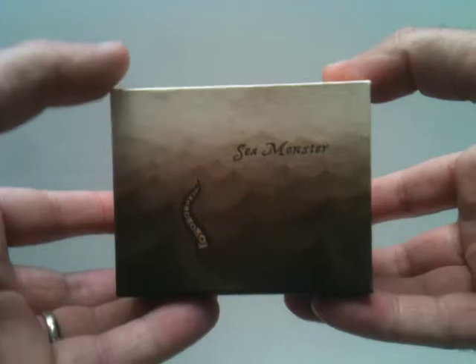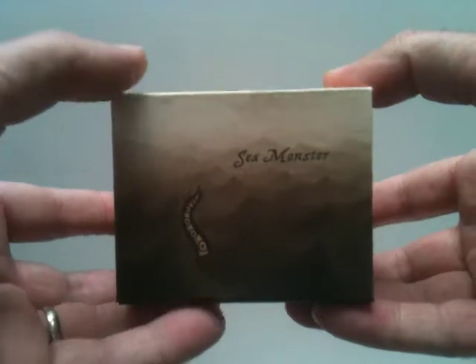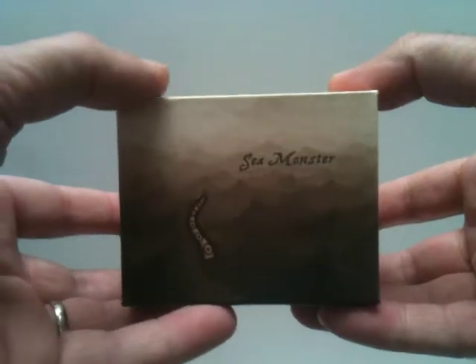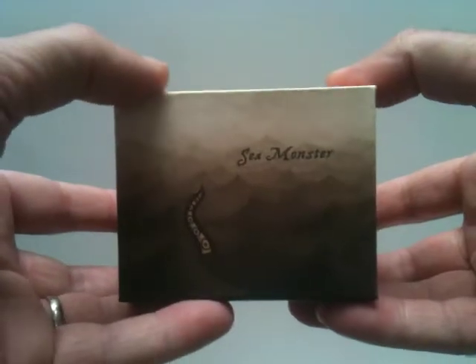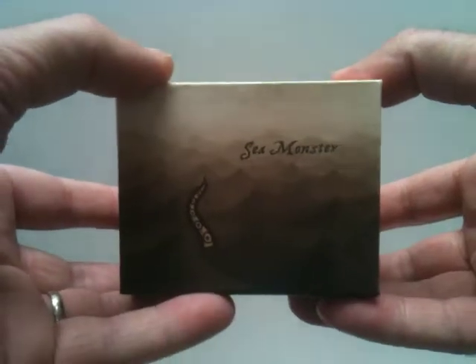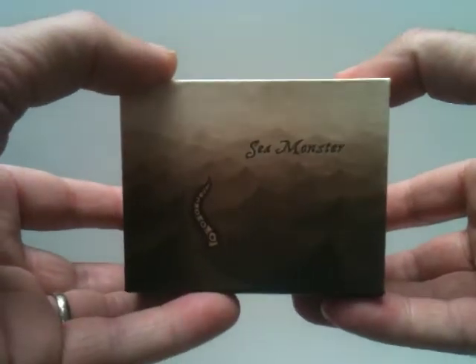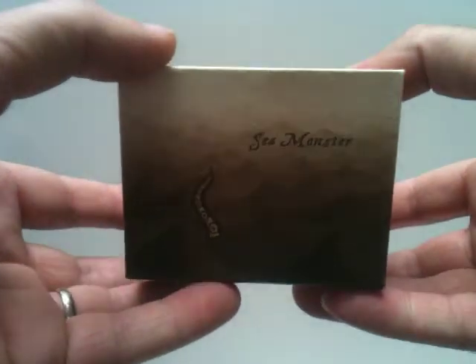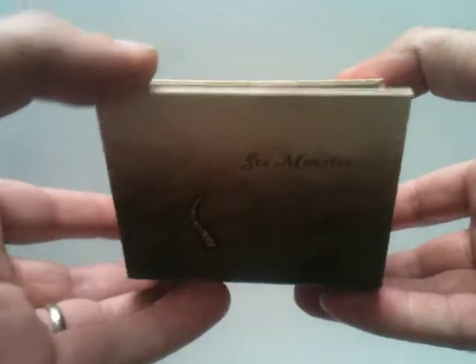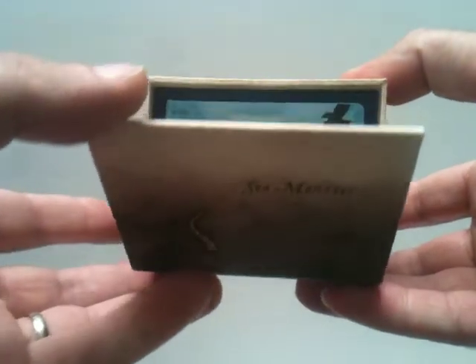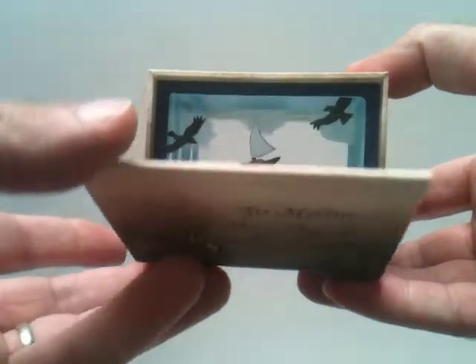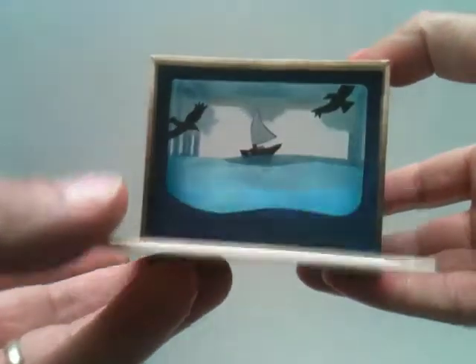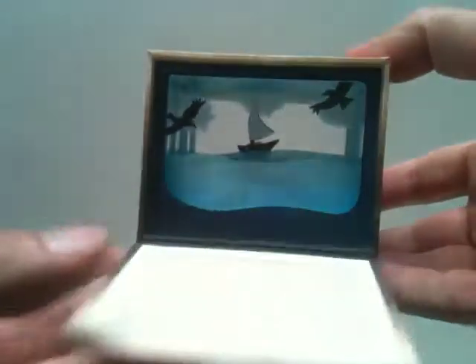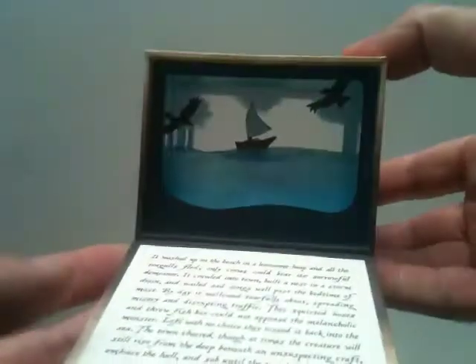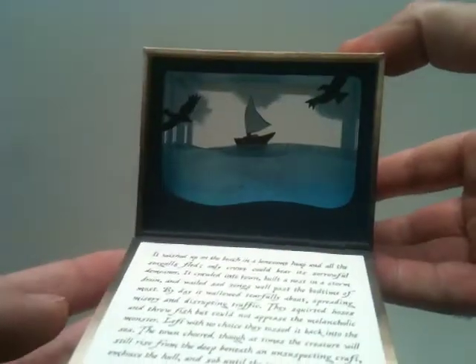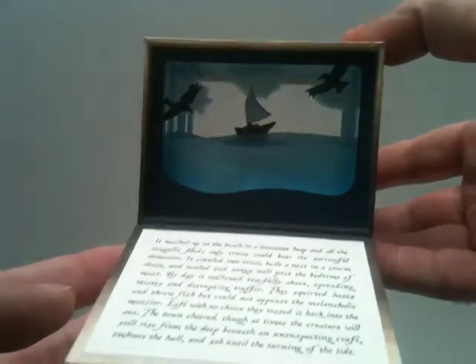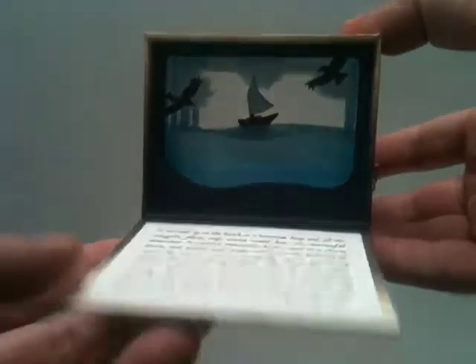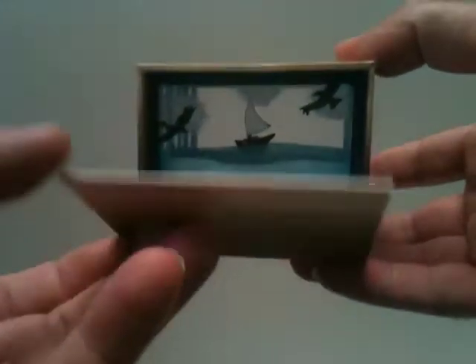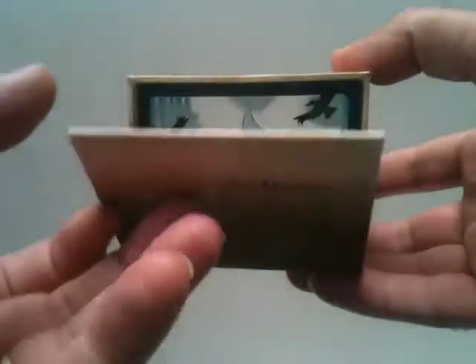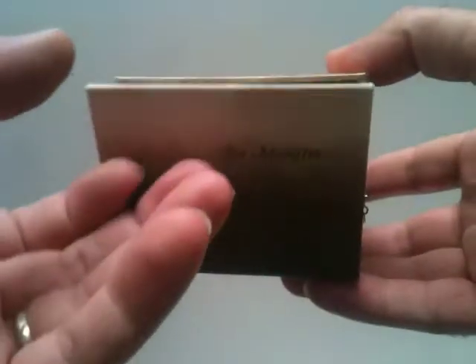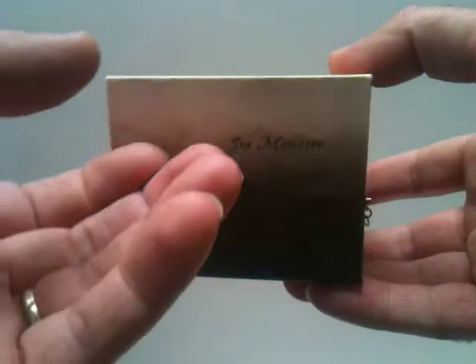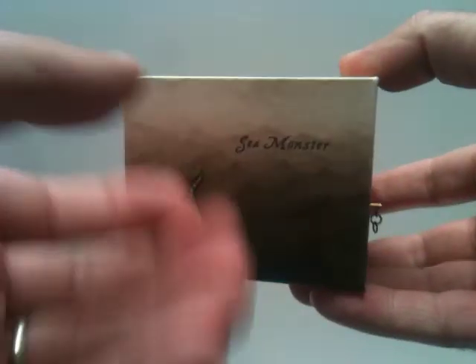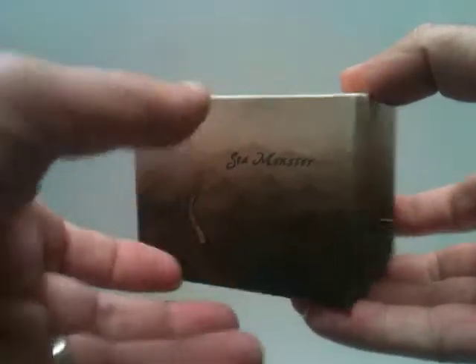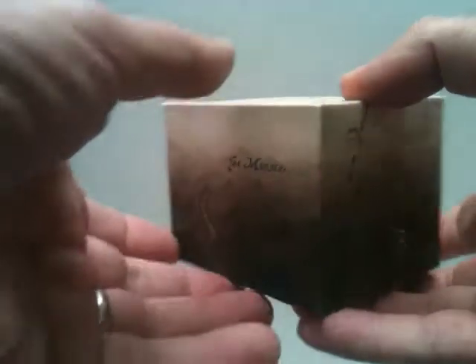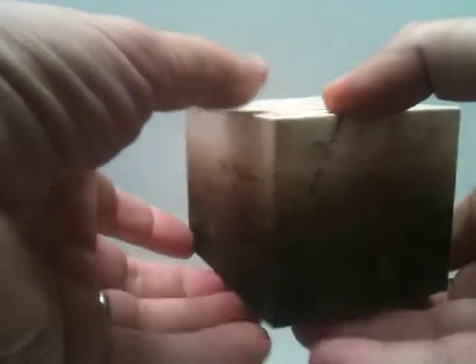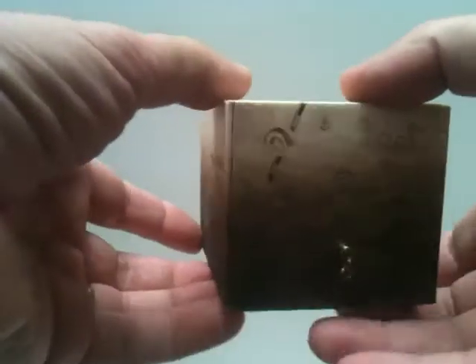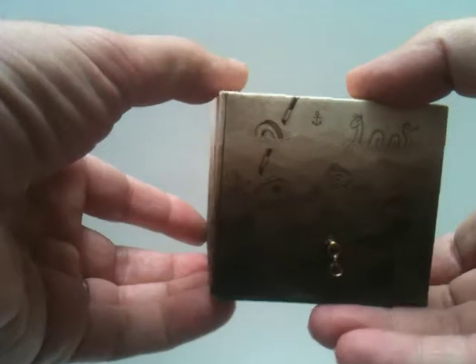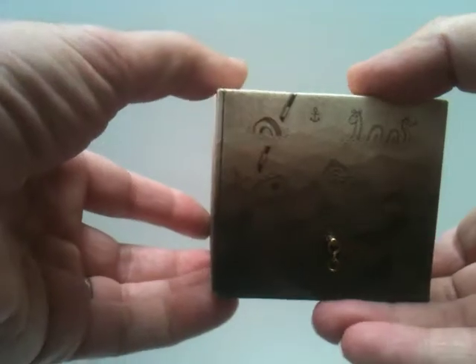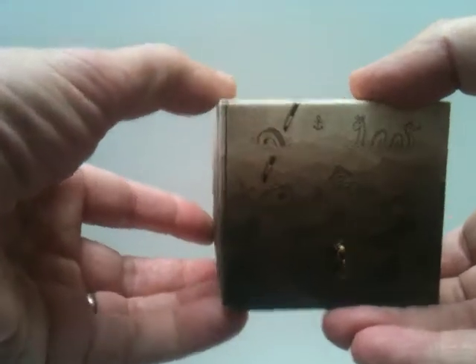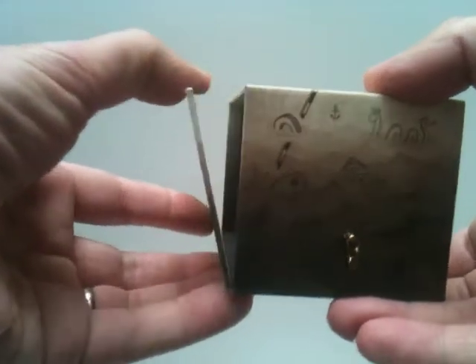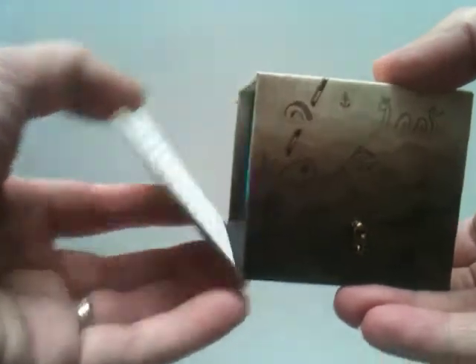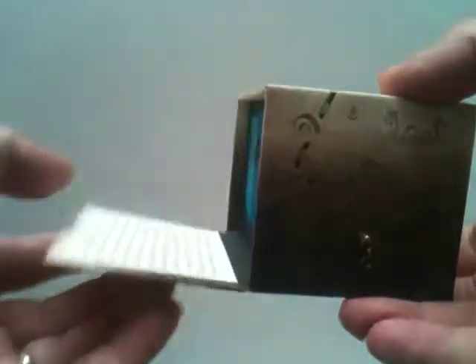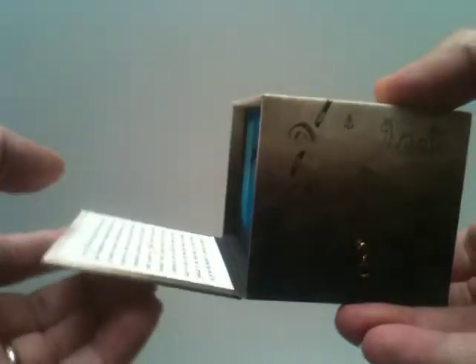The lid opens like this — it has a magnet to keep it shut.